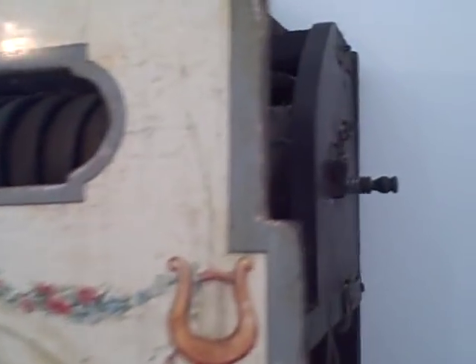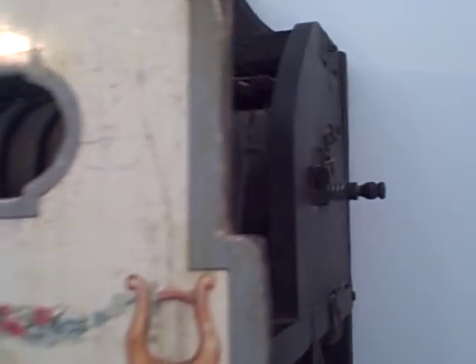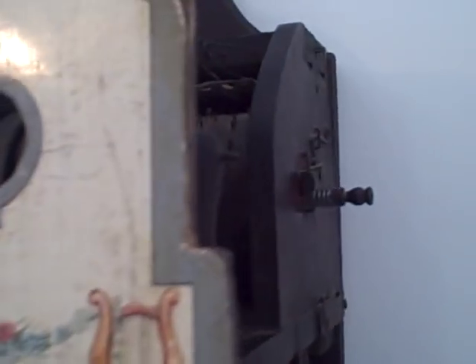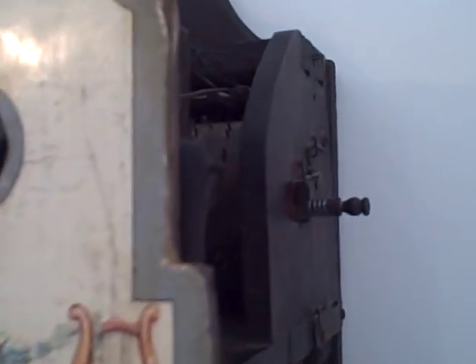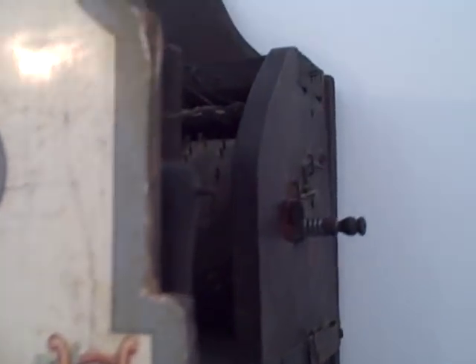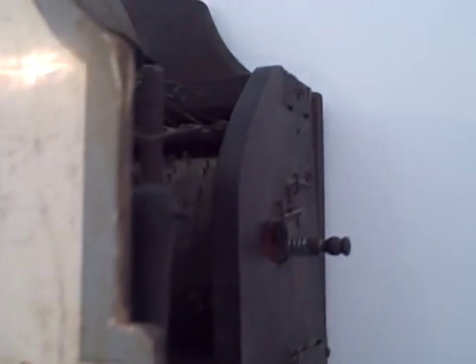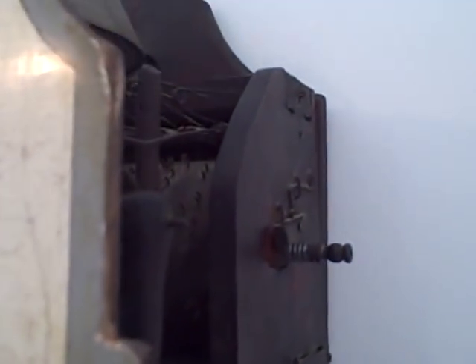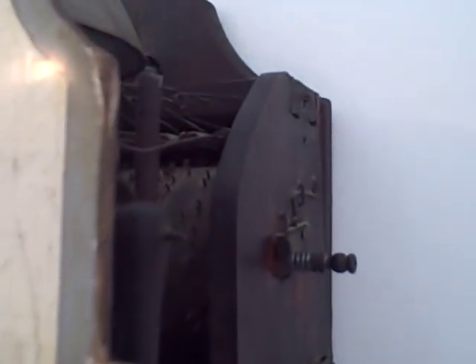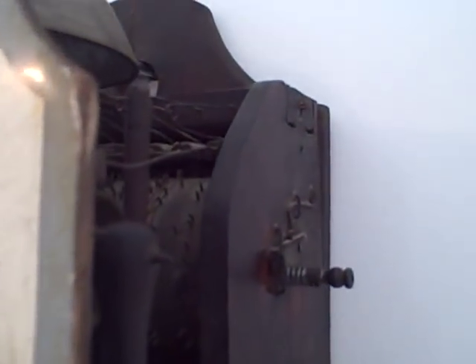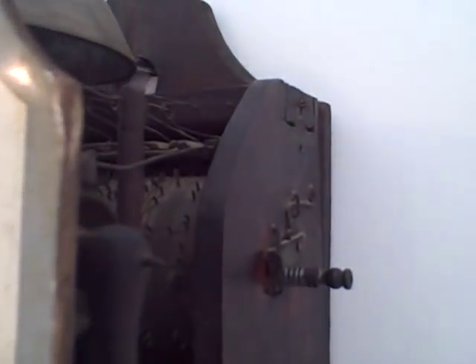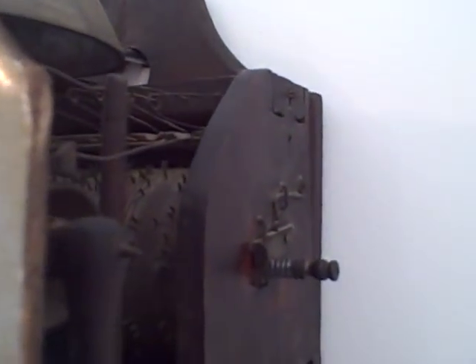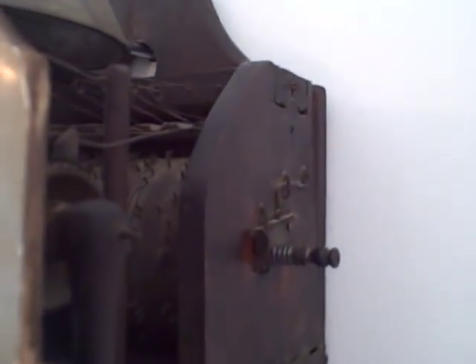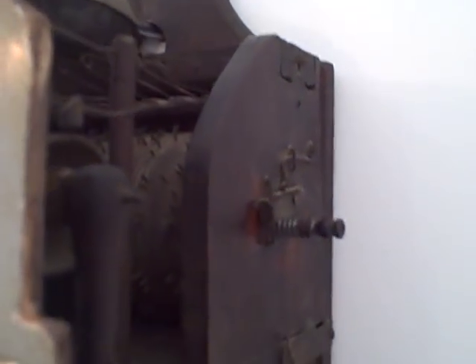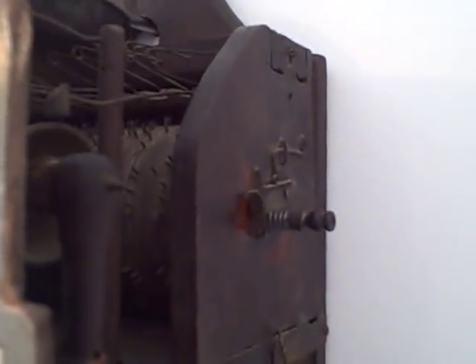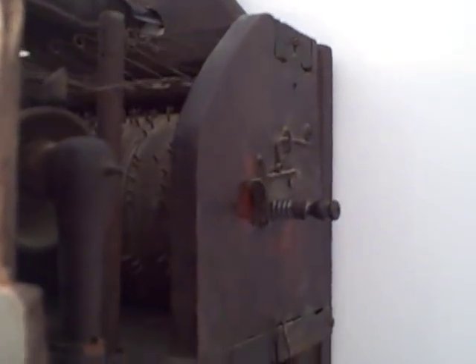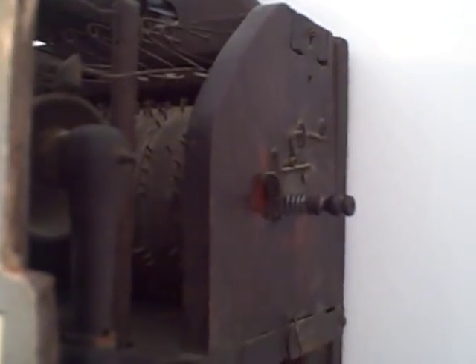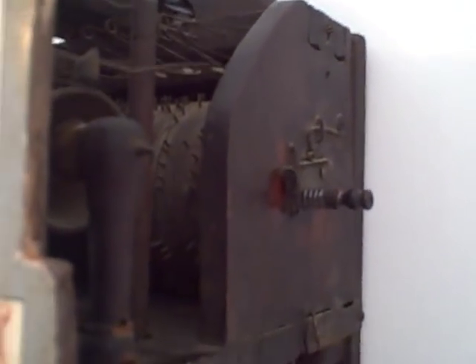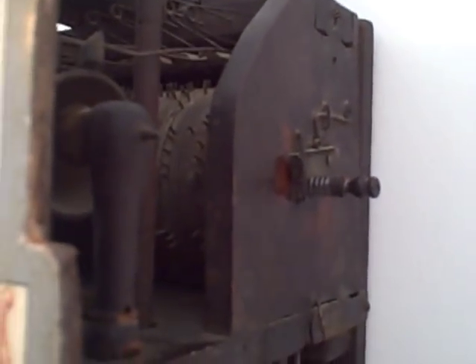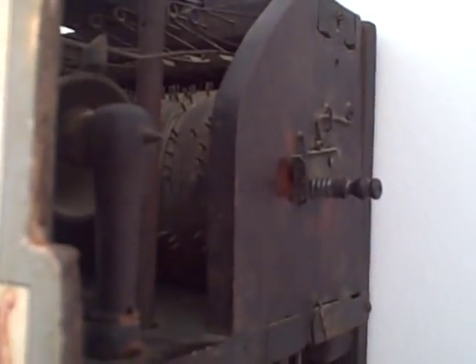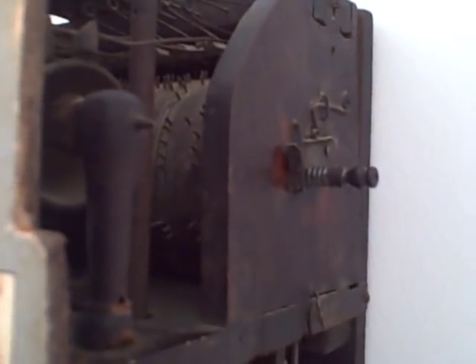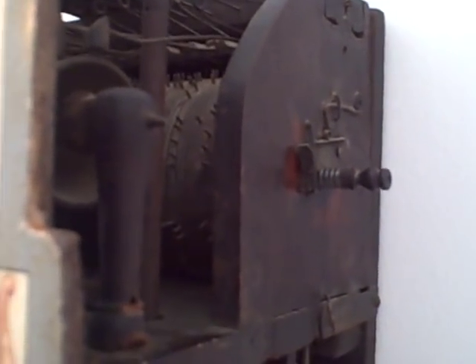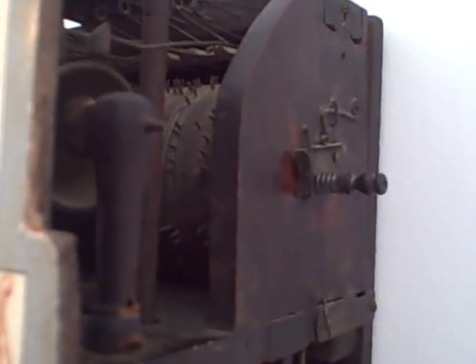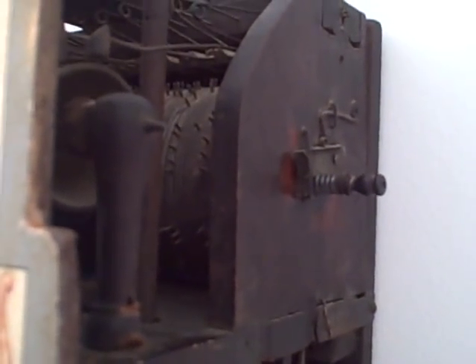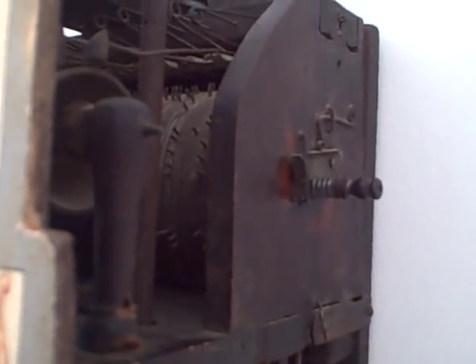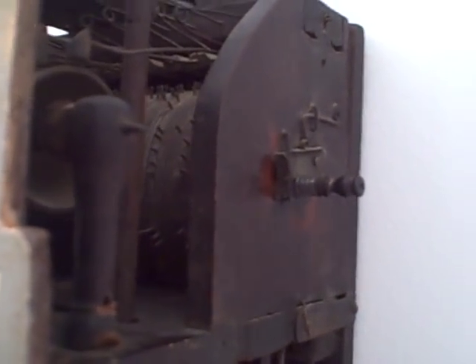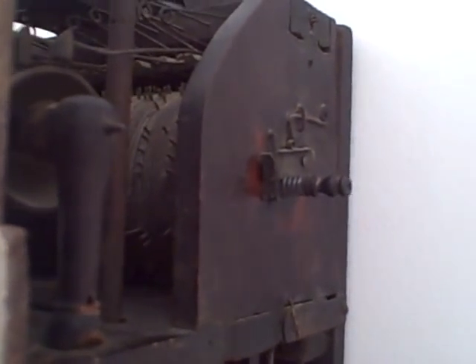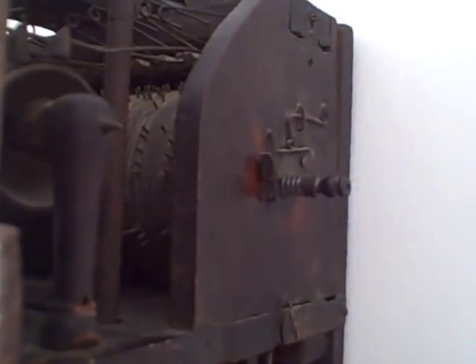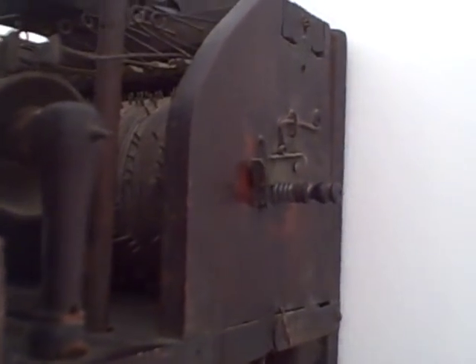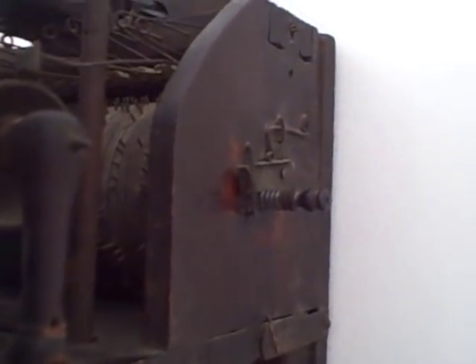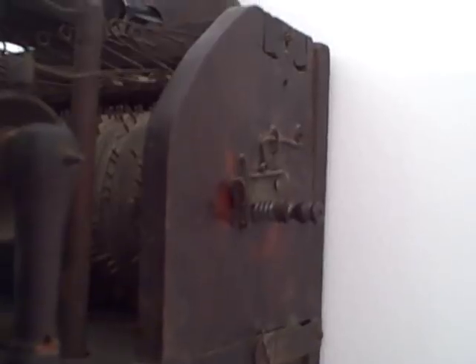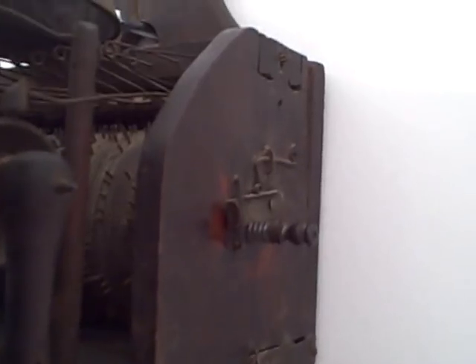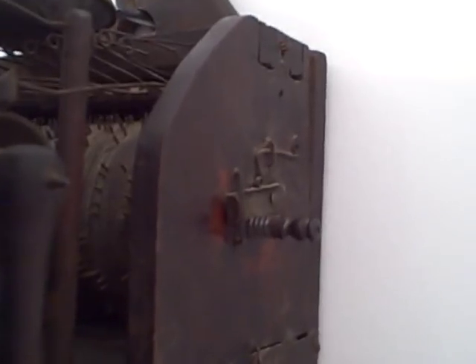We'll let you peek behind here as well. Just a fantastic untouched original clock.